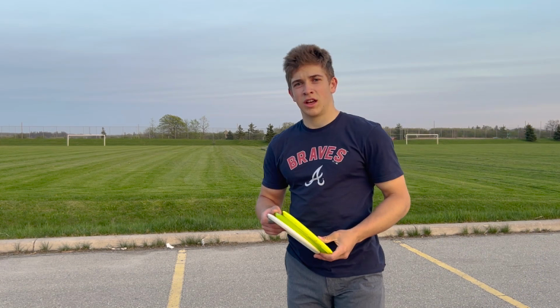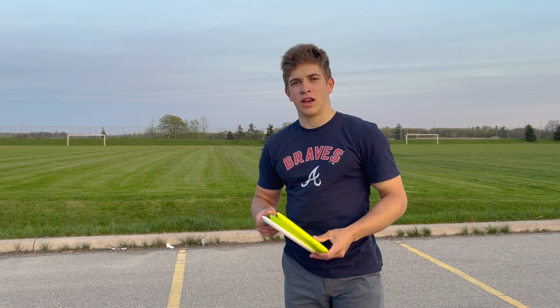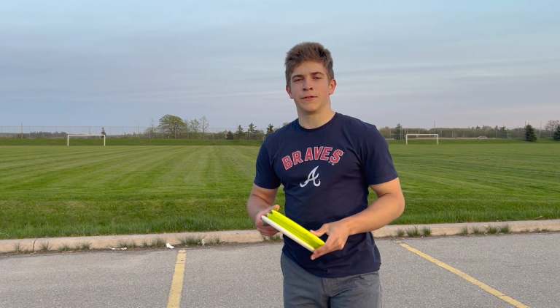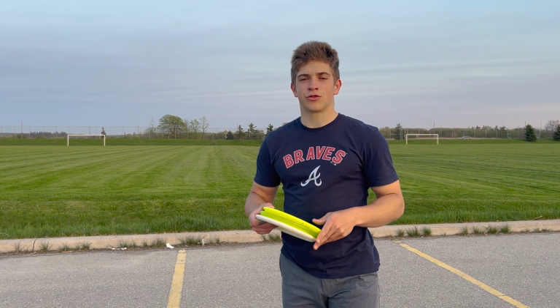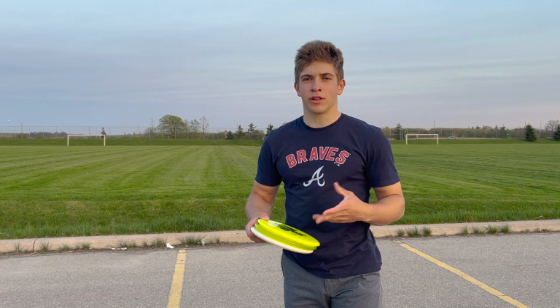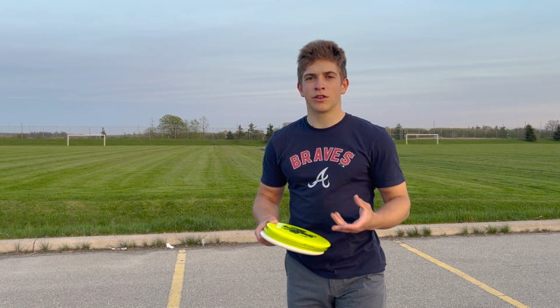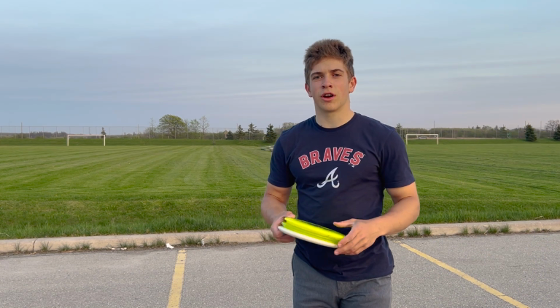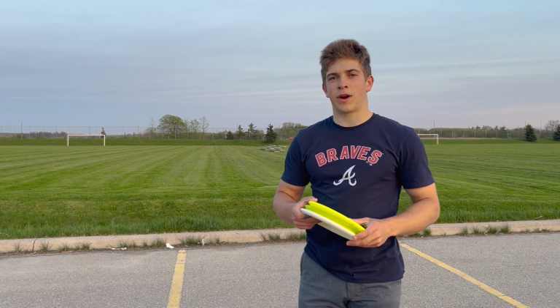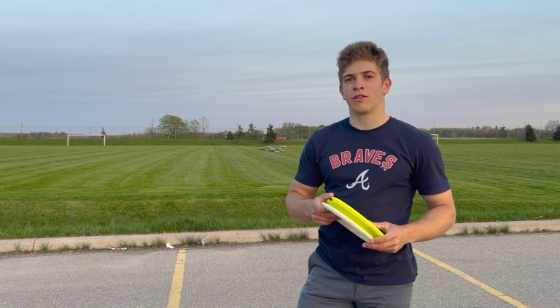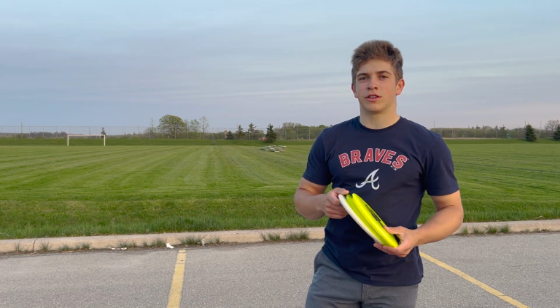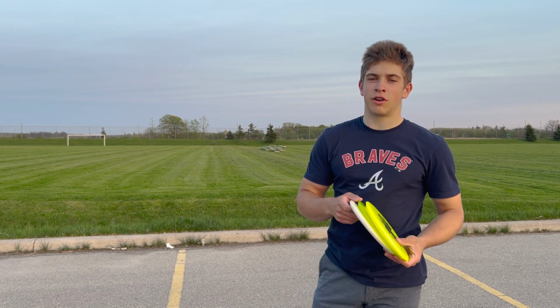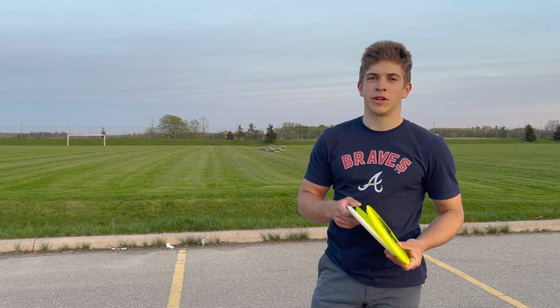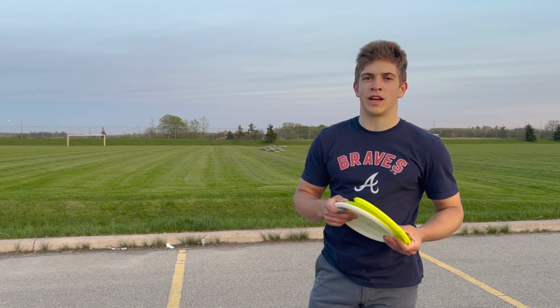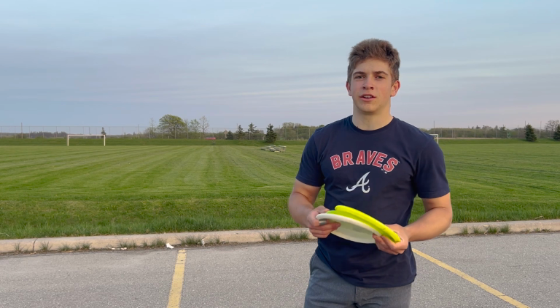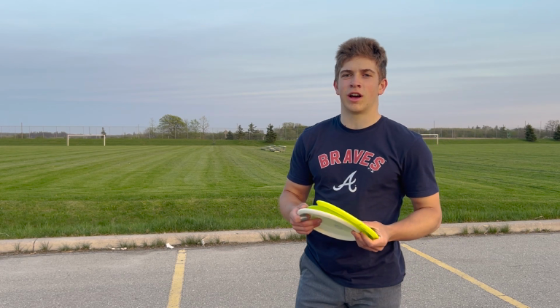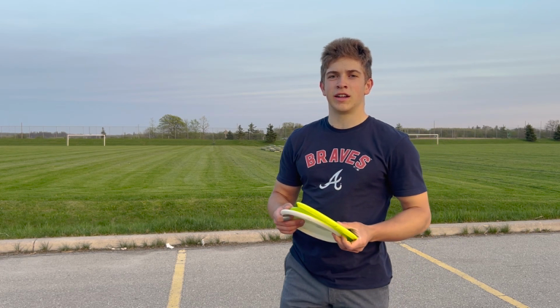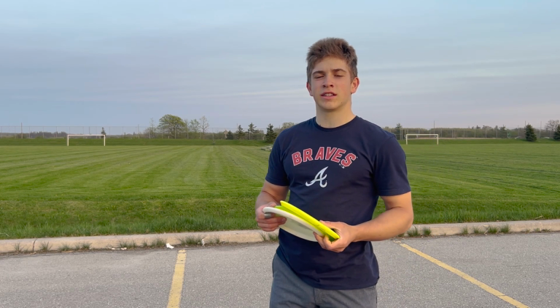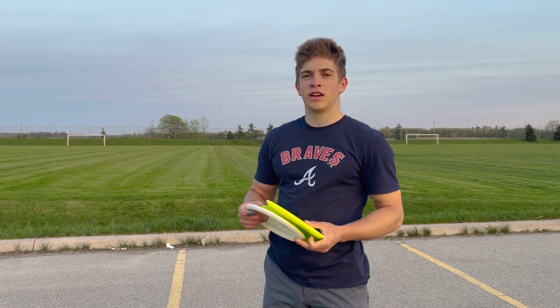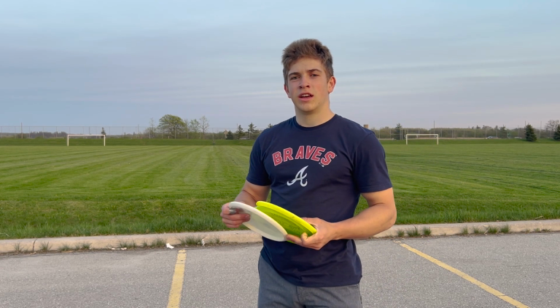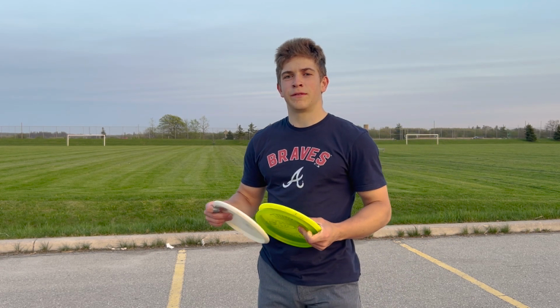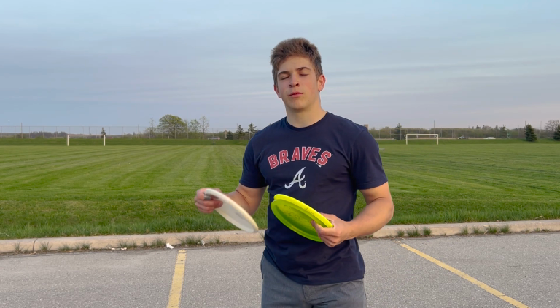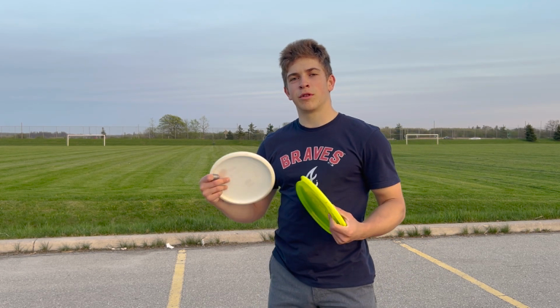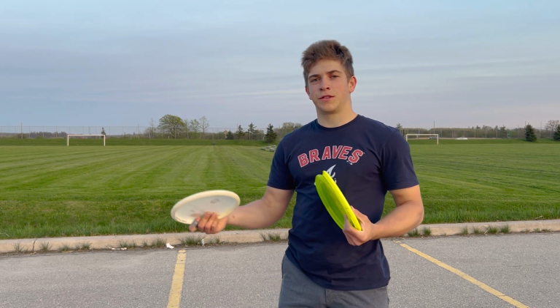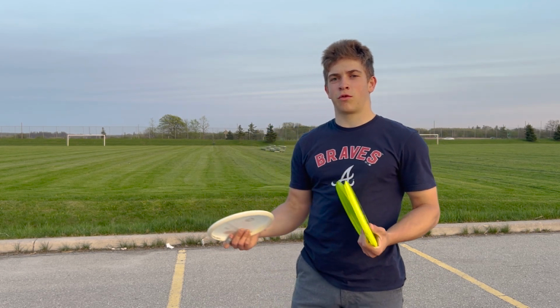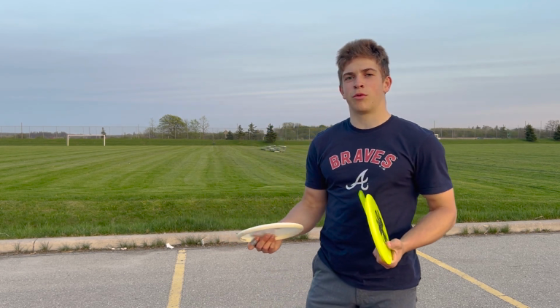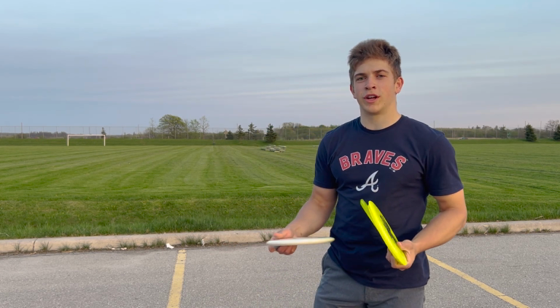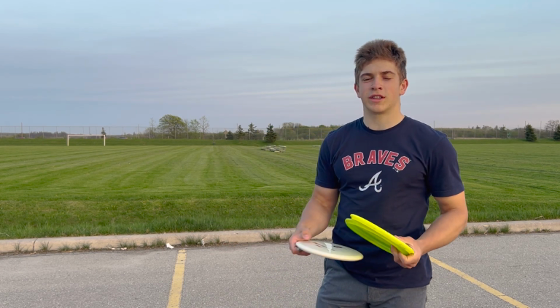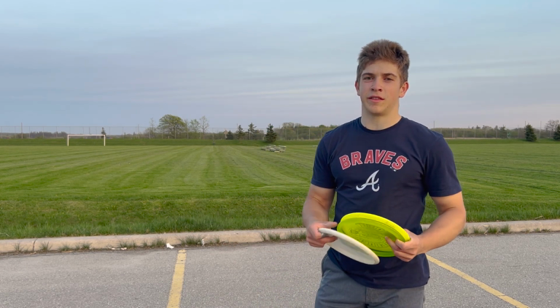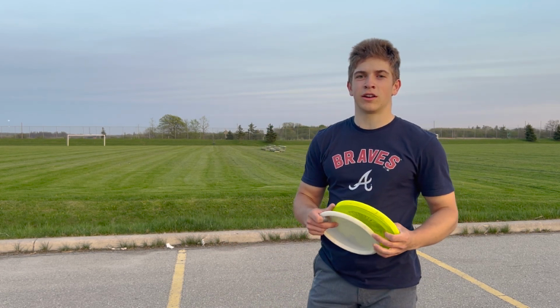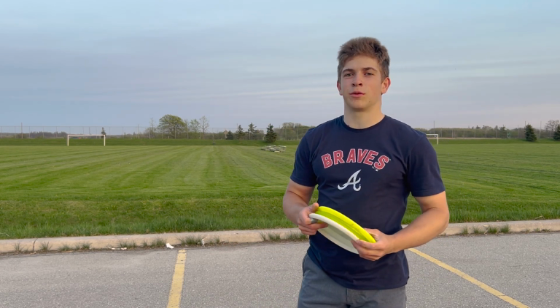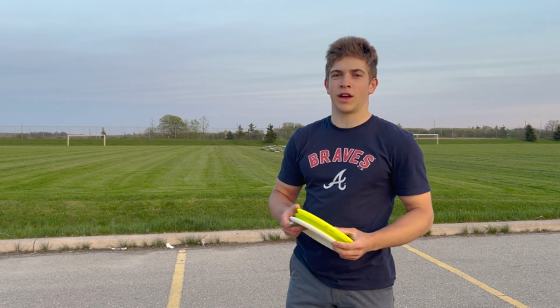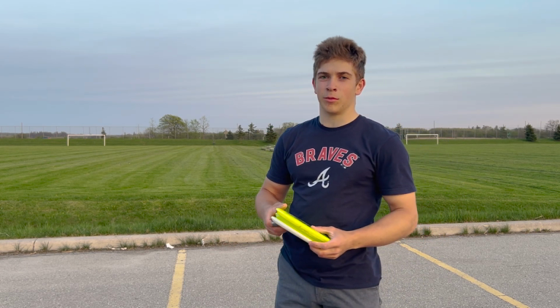If you're struggling during a round or a tournament to hit your lines, if you remember these four points, I think it will really help.